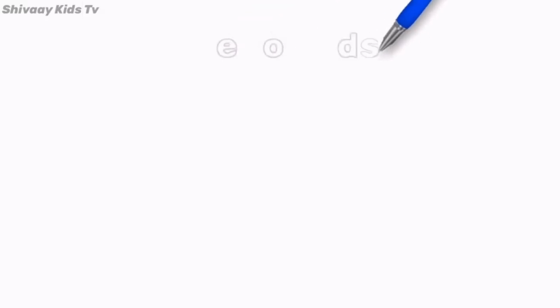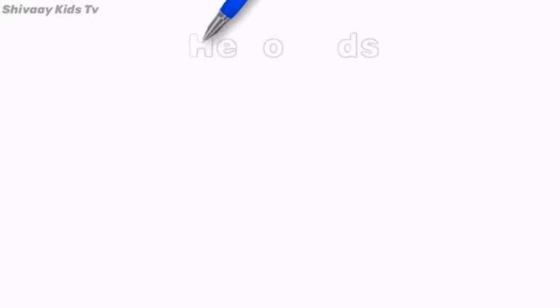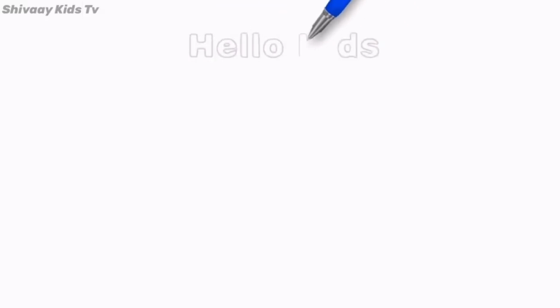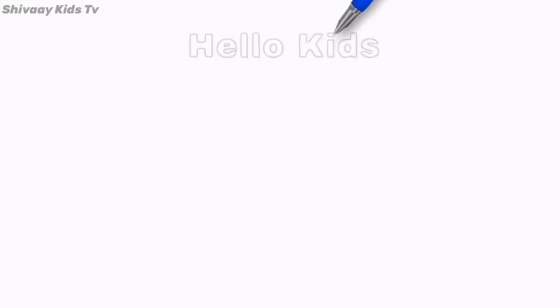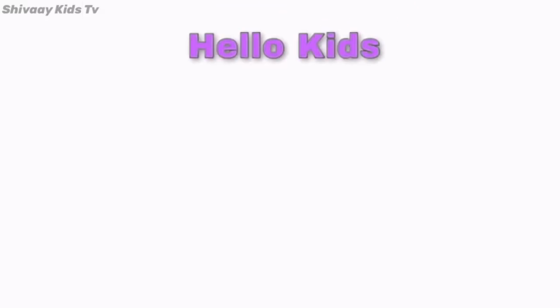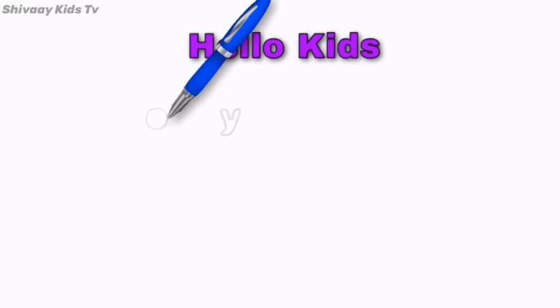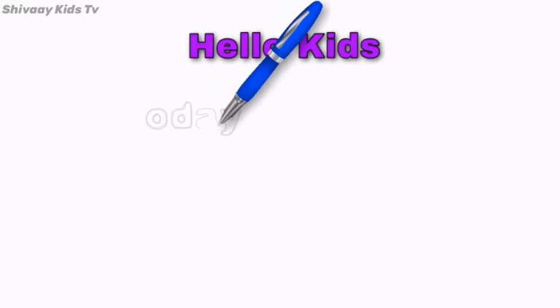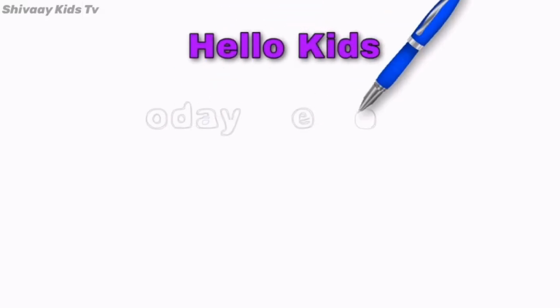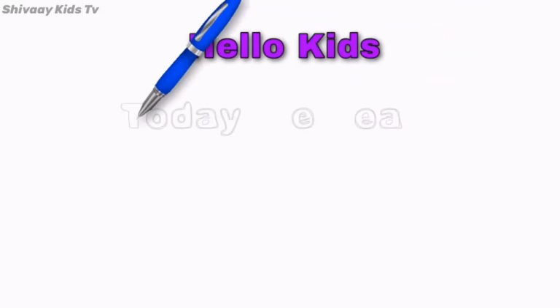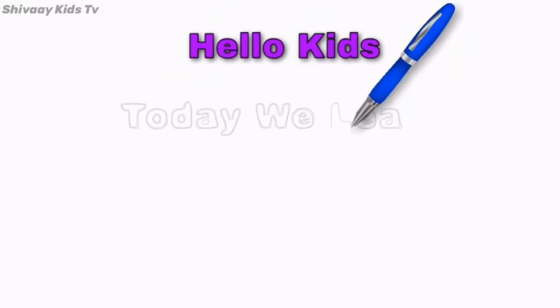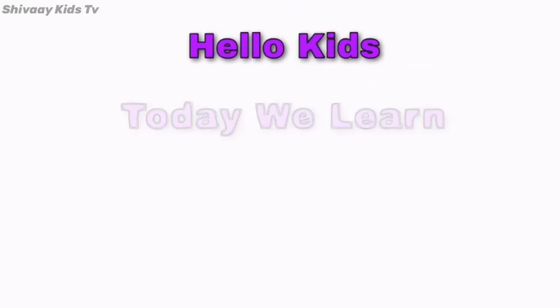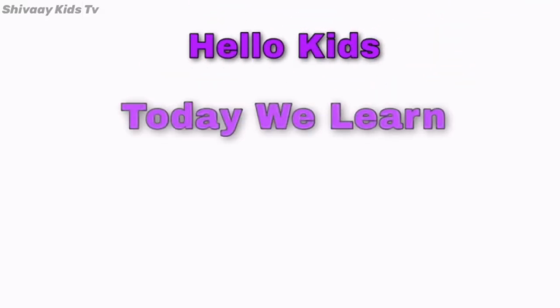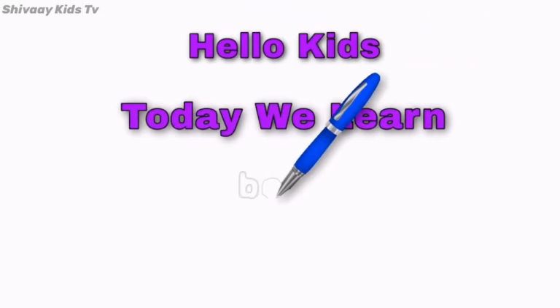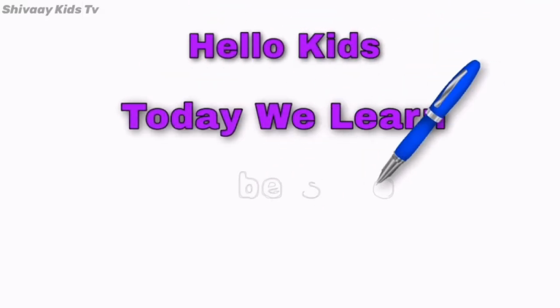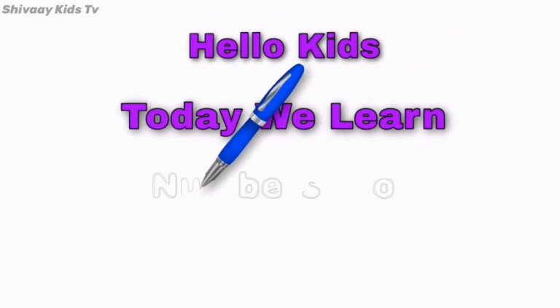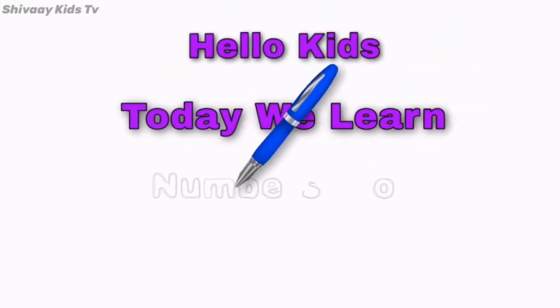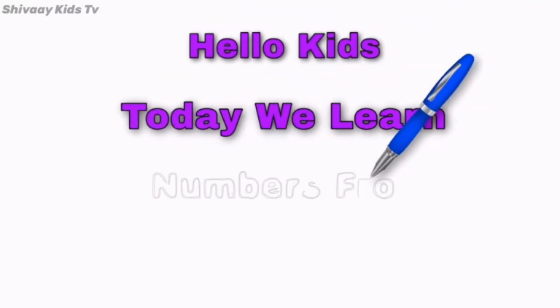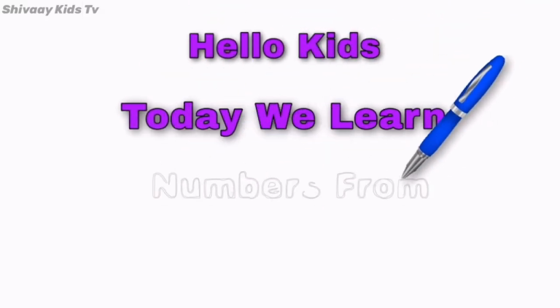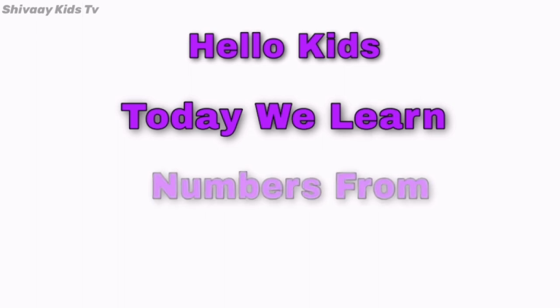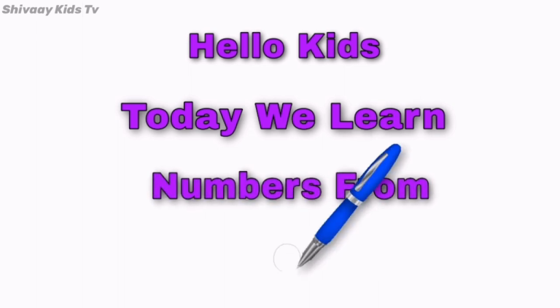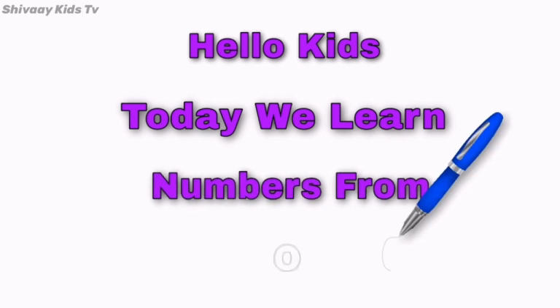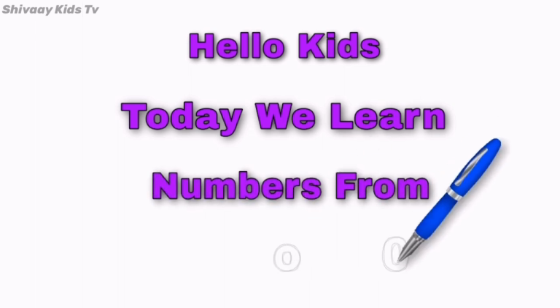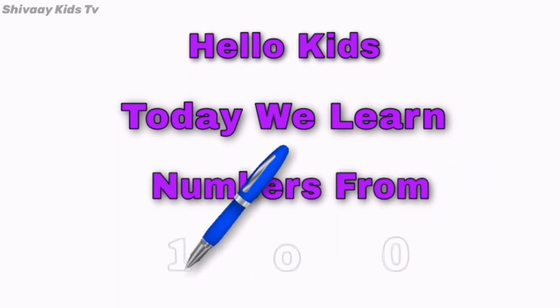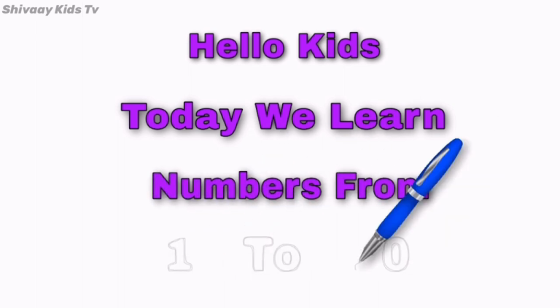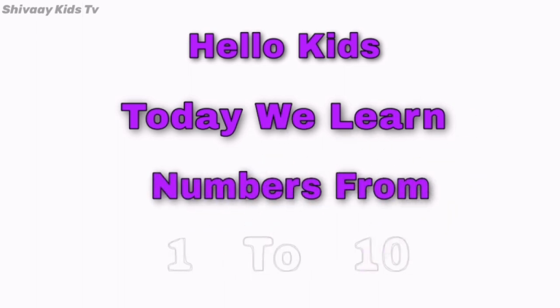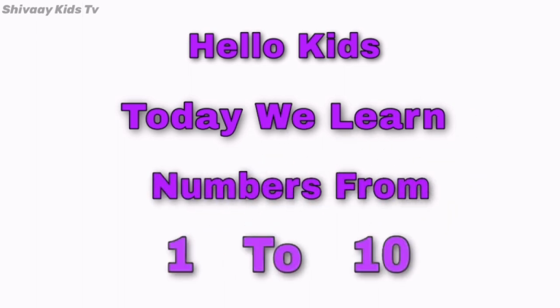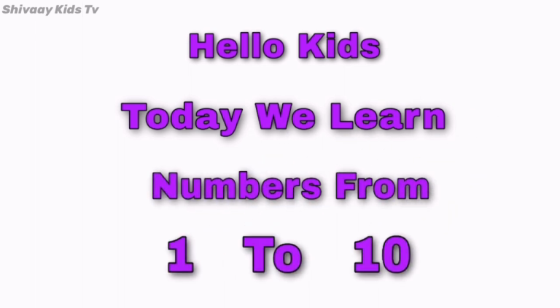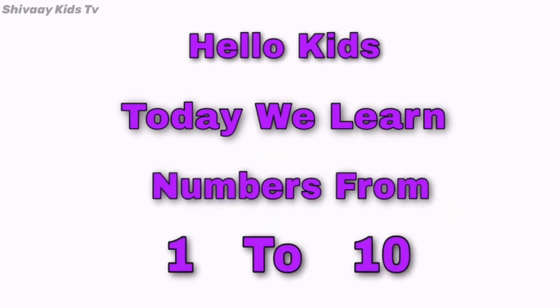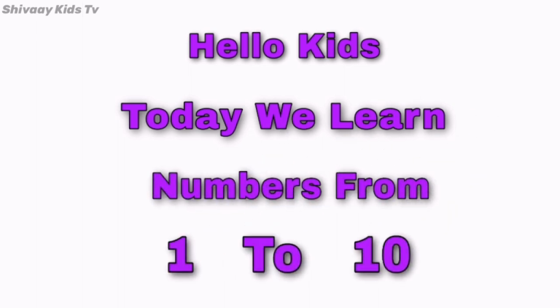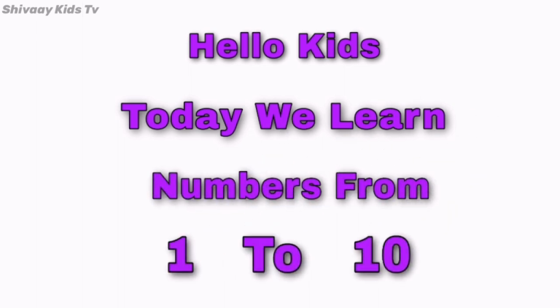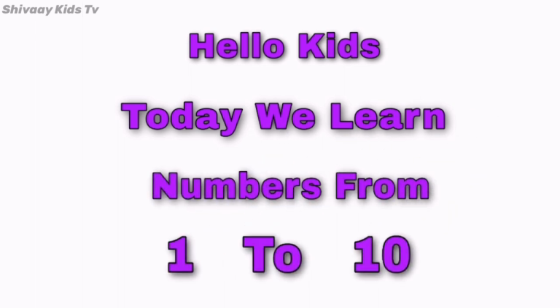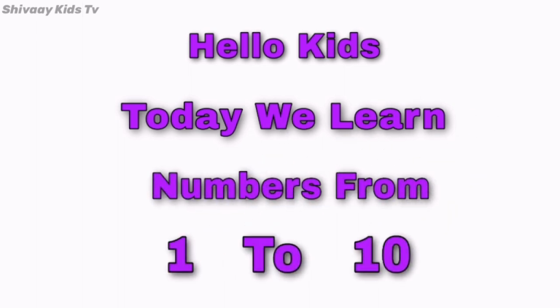Hello kids! Today we will learn about numbers from 1 to 10.